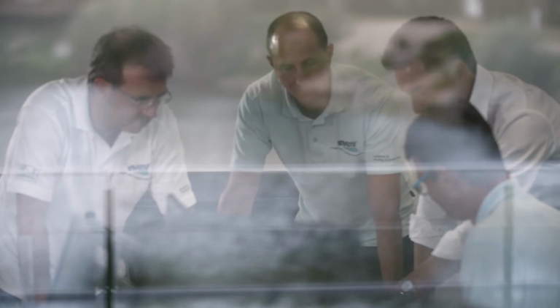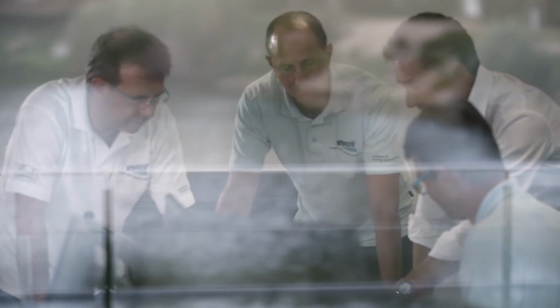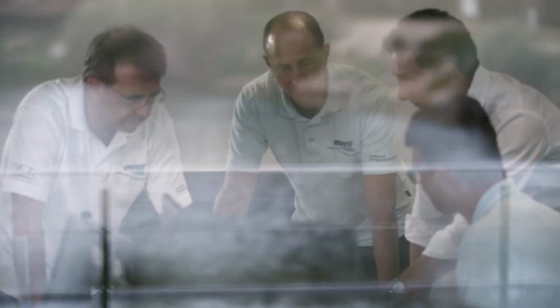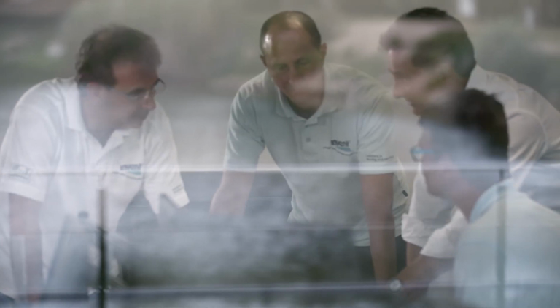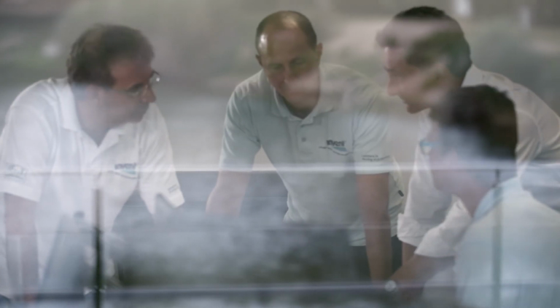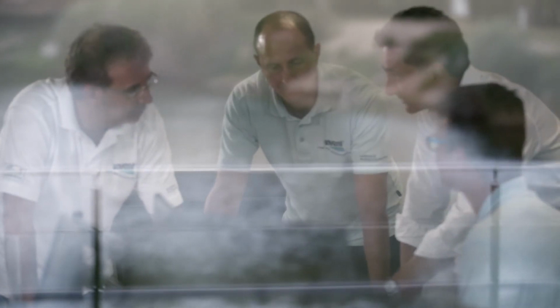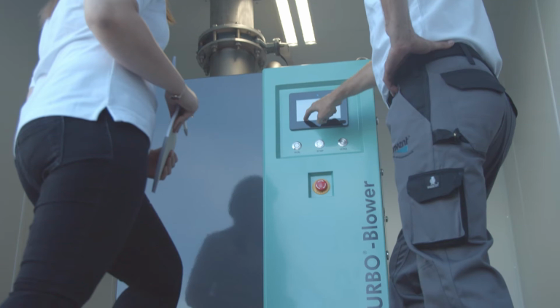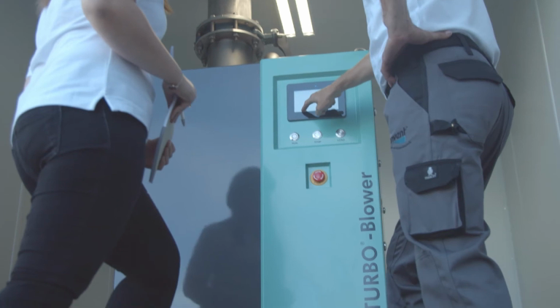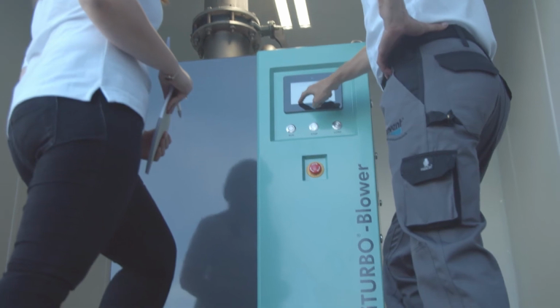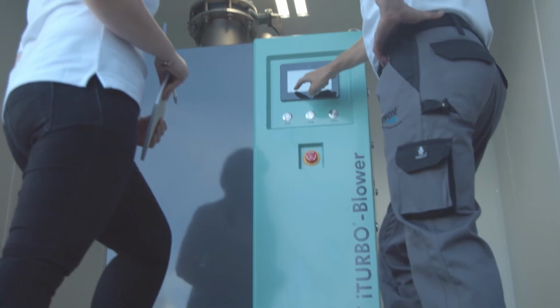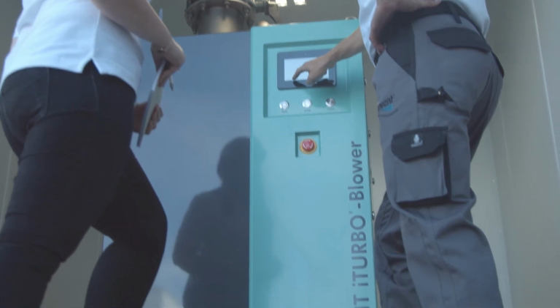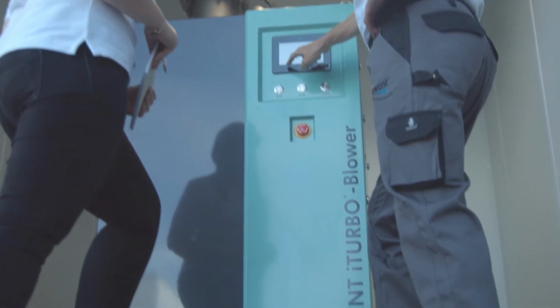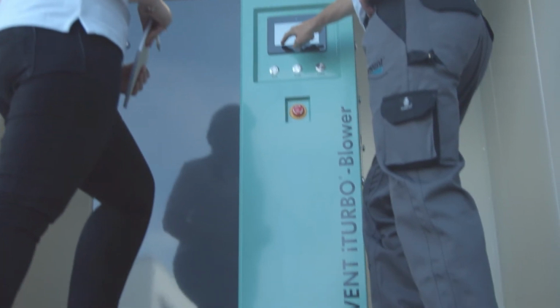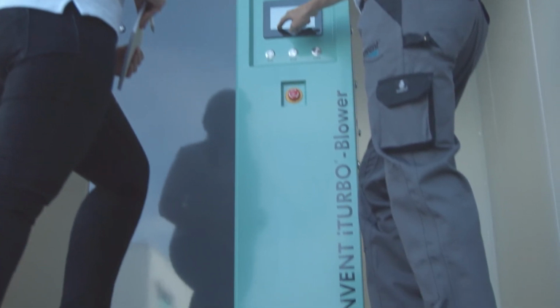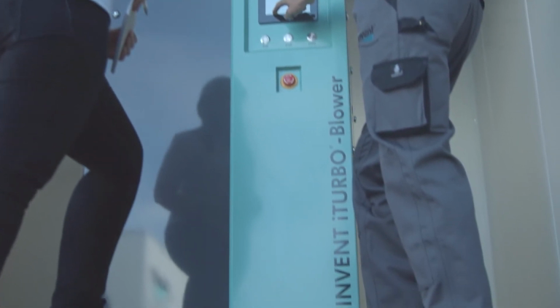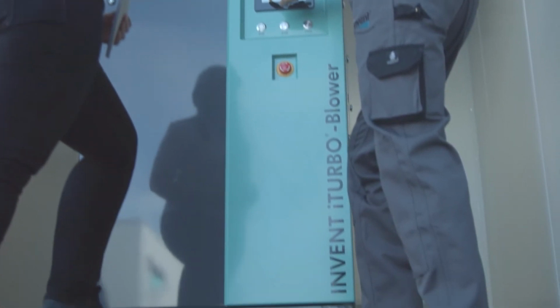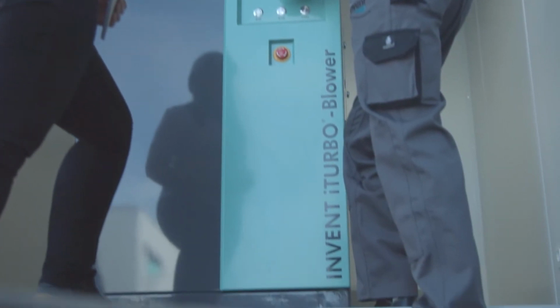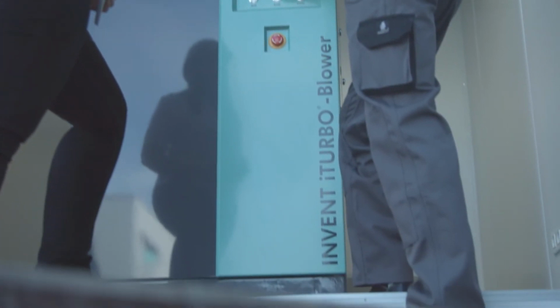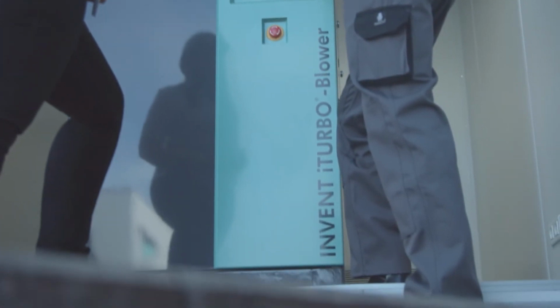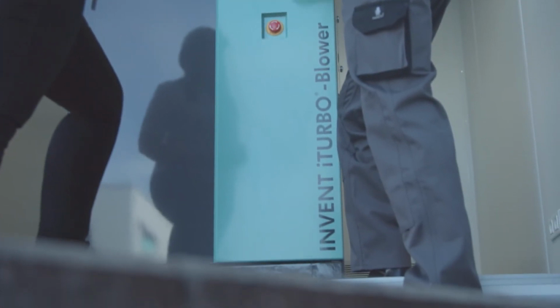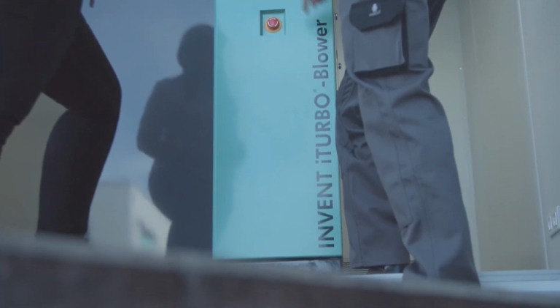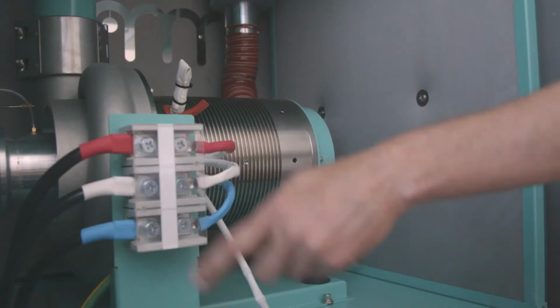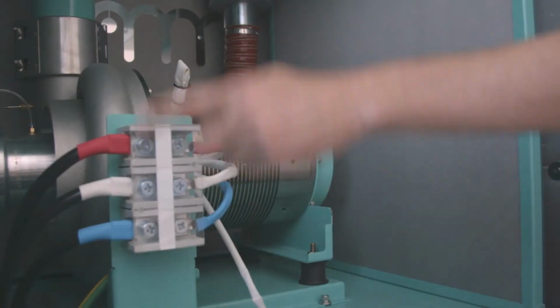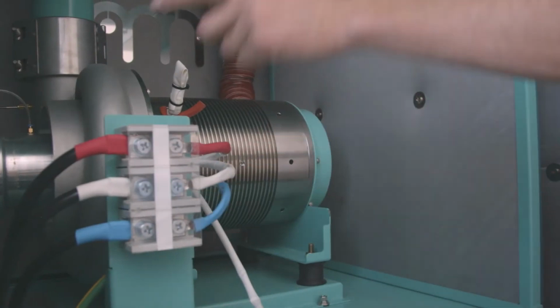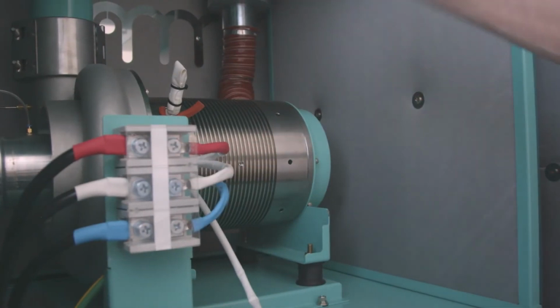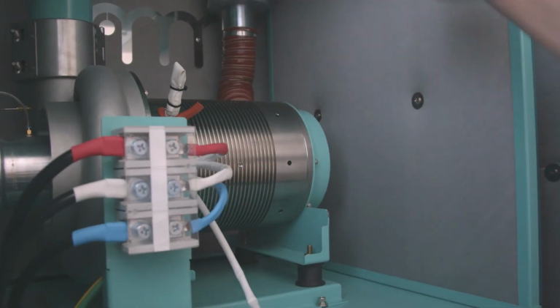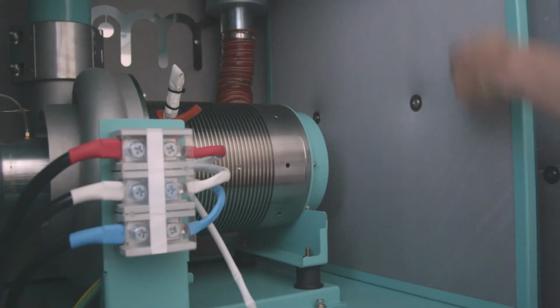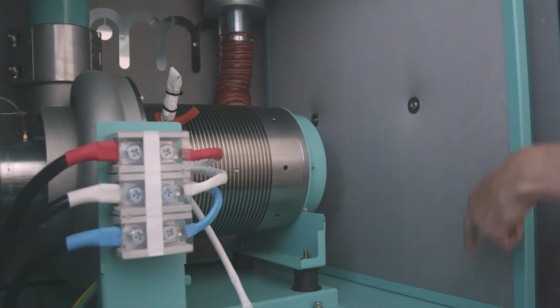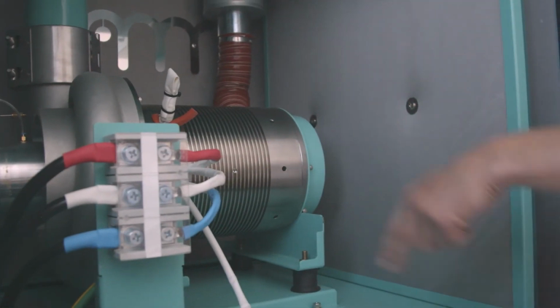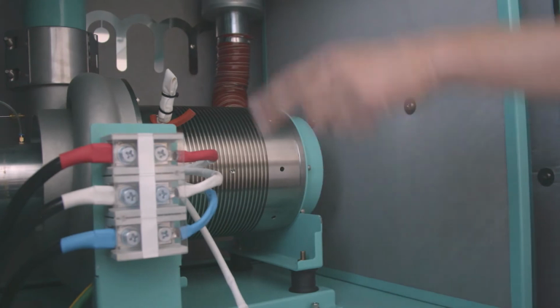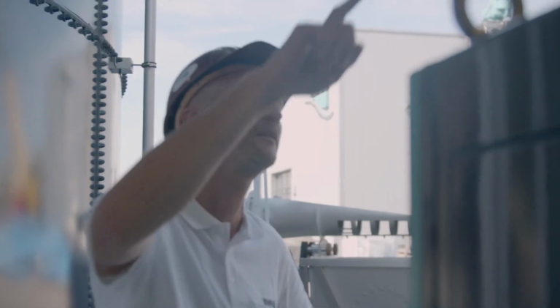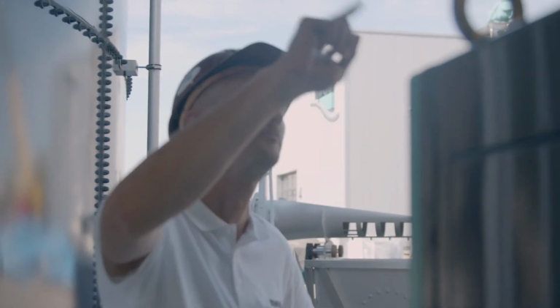With an efficient blower like our iTurbo, efficiency, reliability and operating costs can be optimized even further.